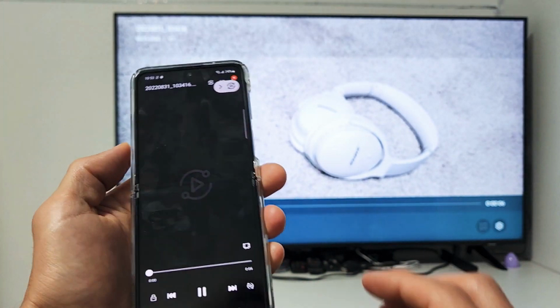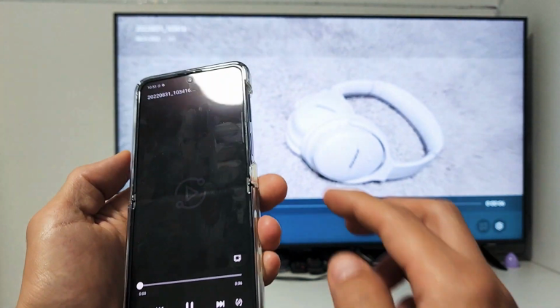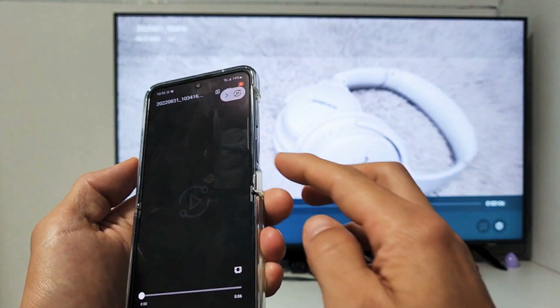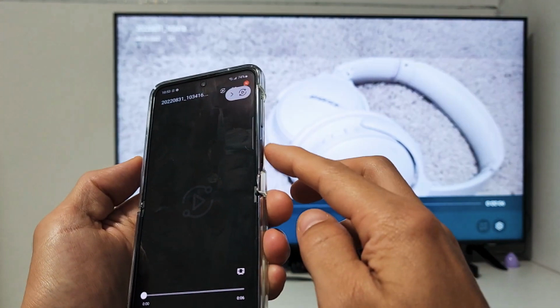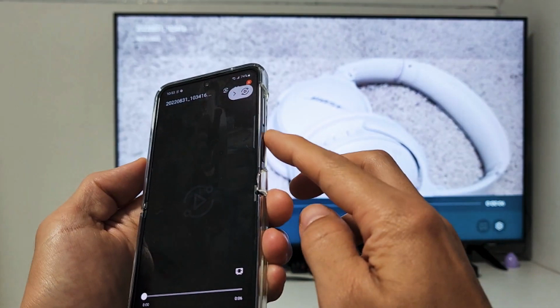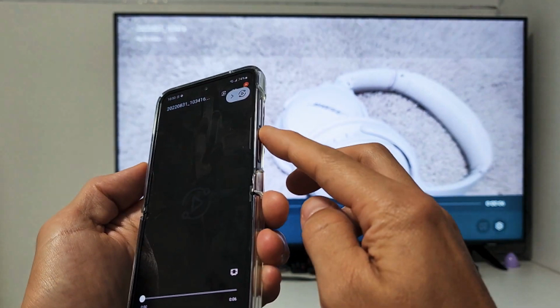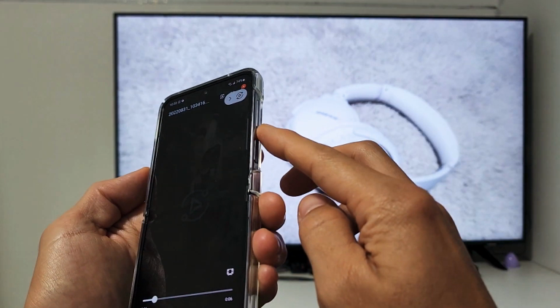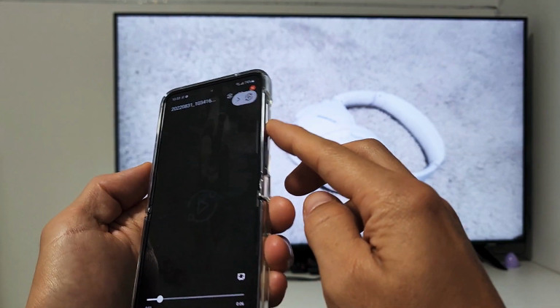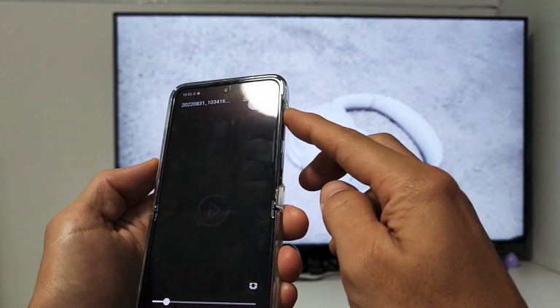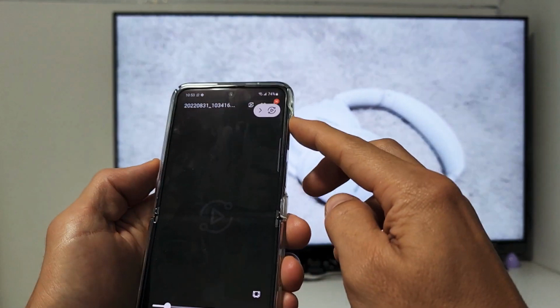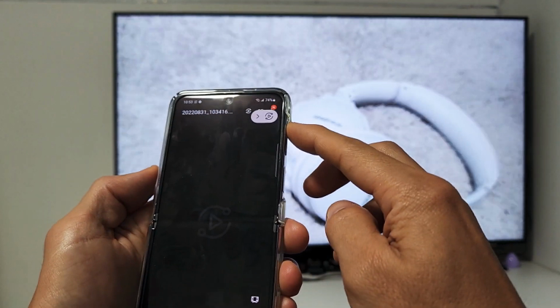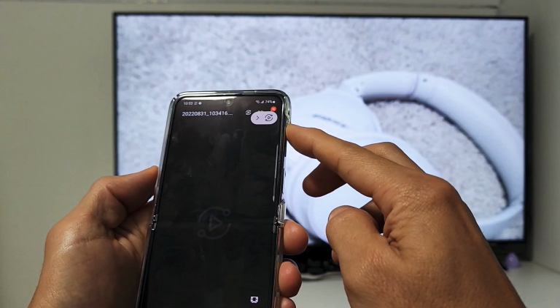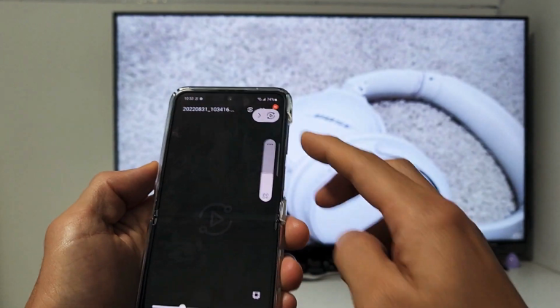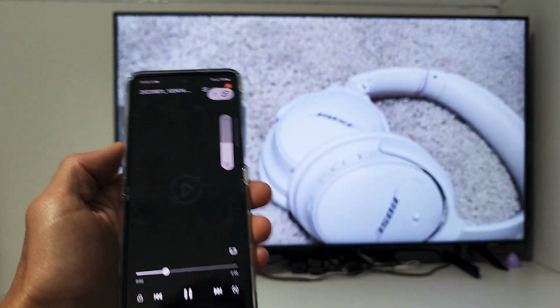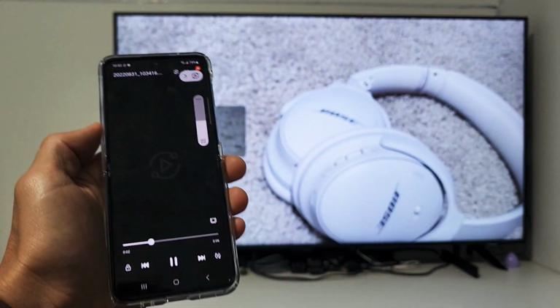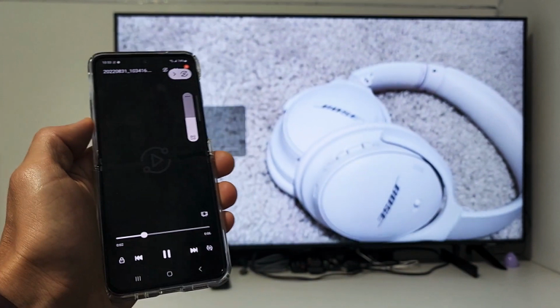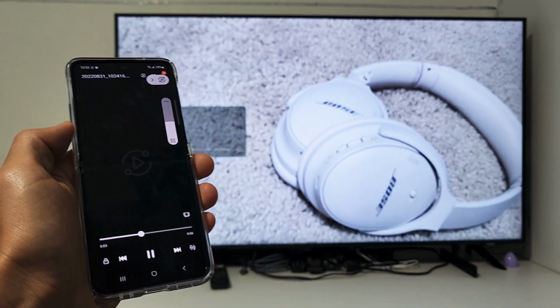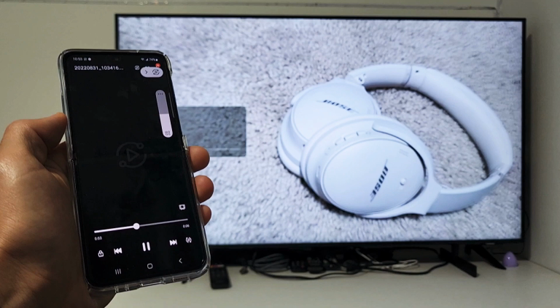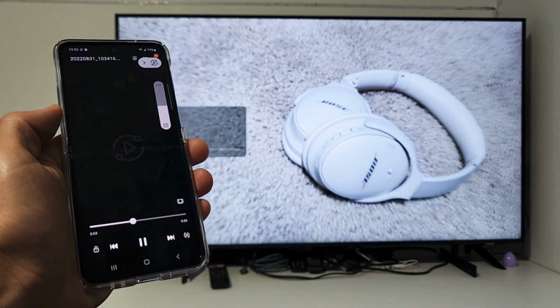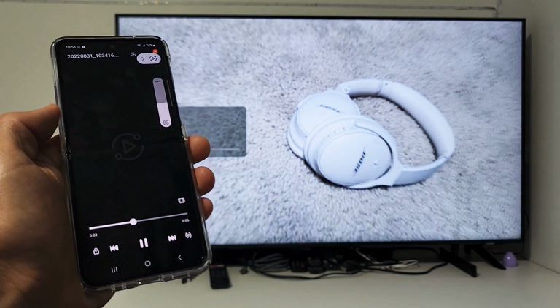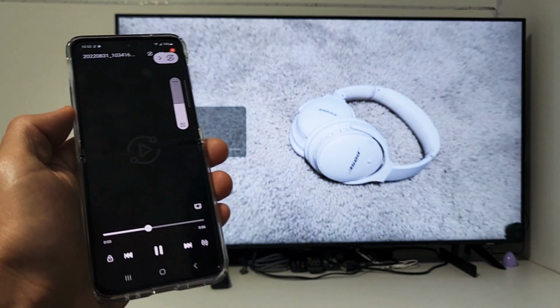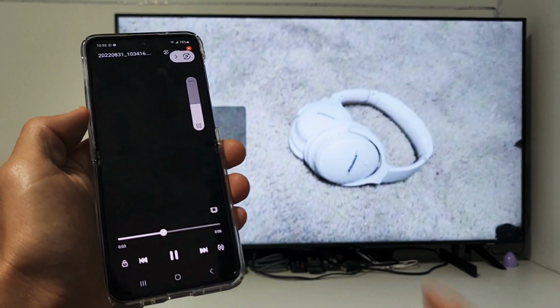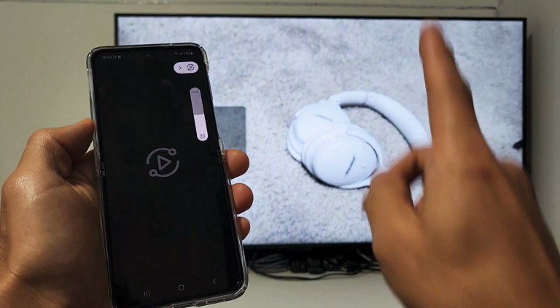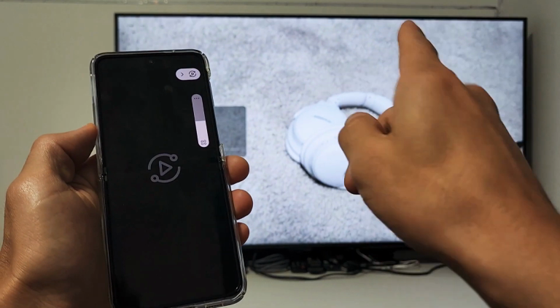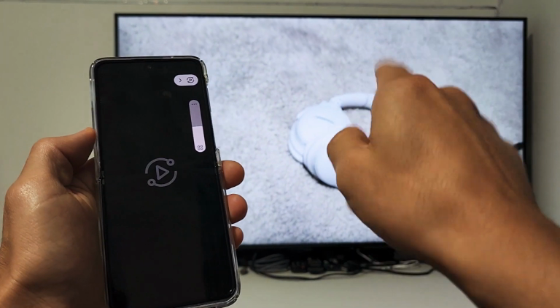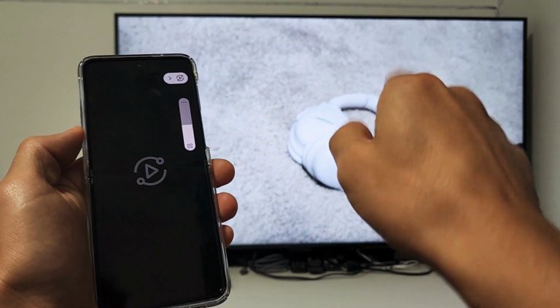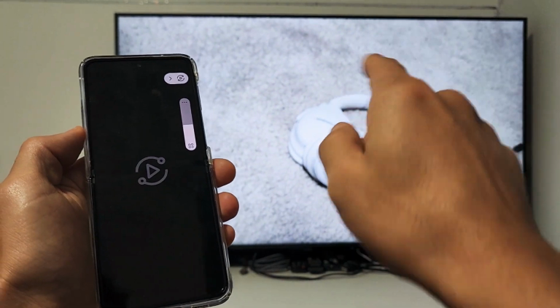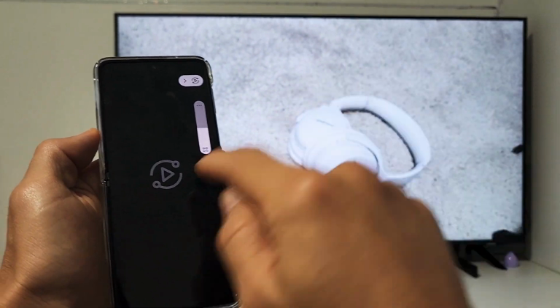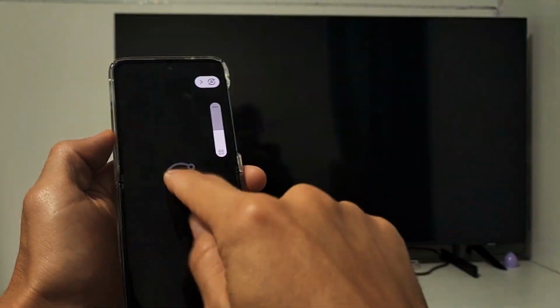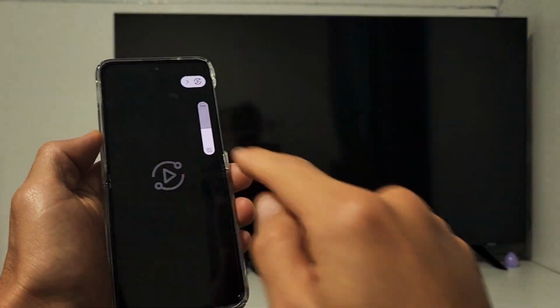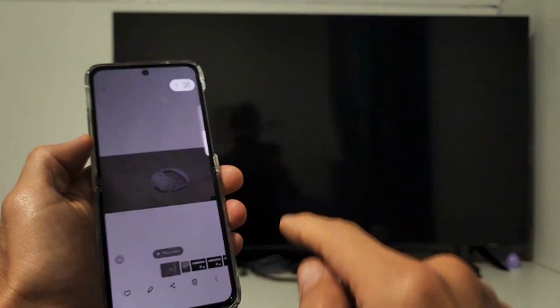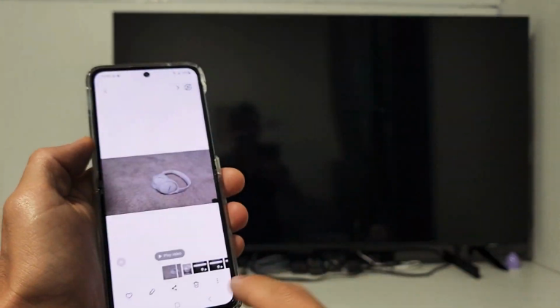Testing one, two, three — you can hear the volume coming out of the TV as well.